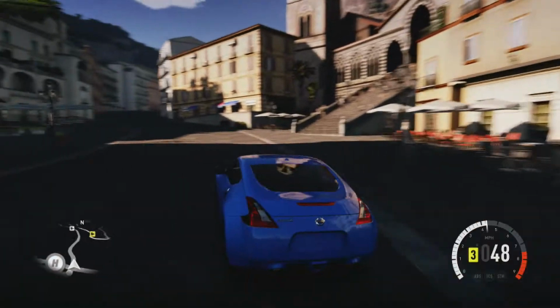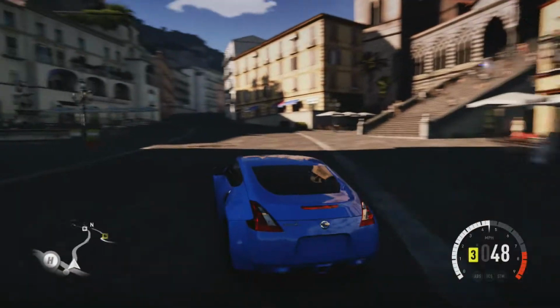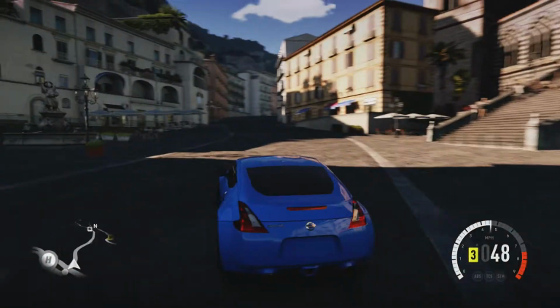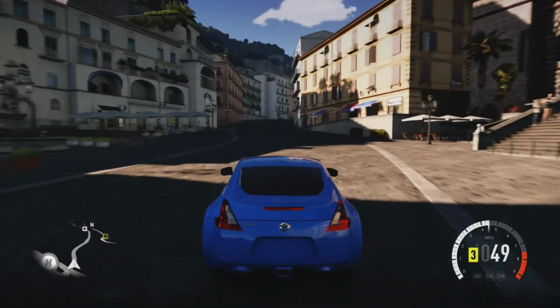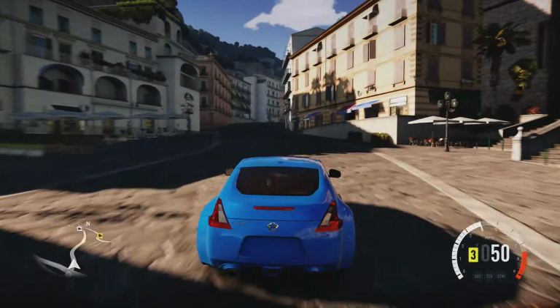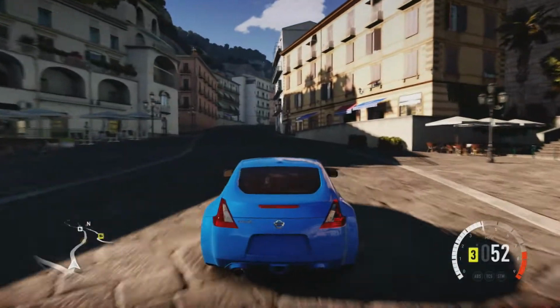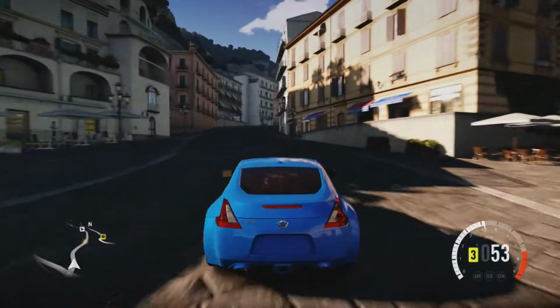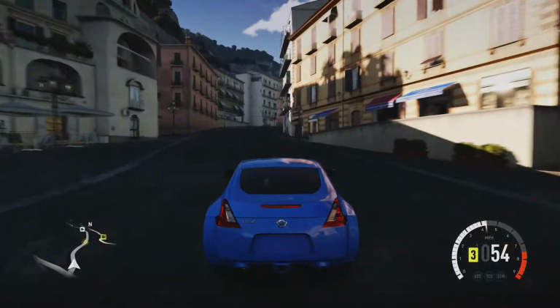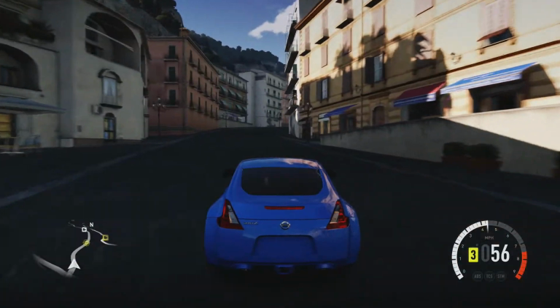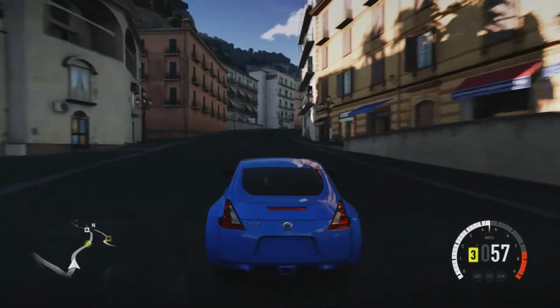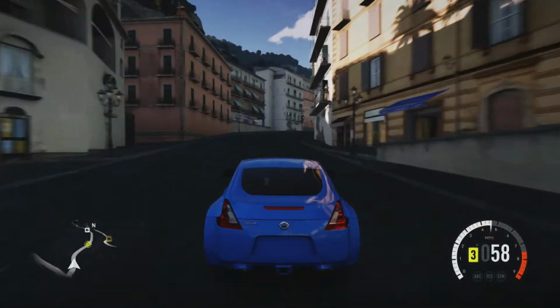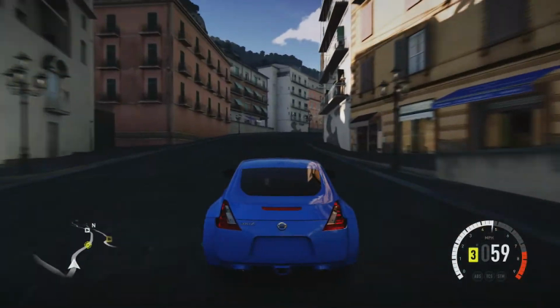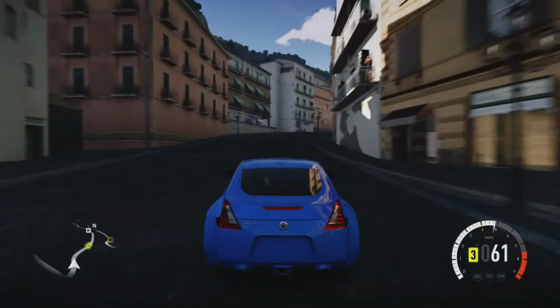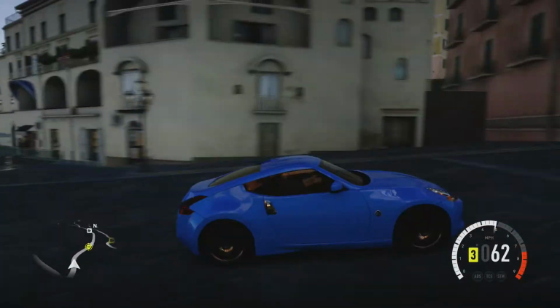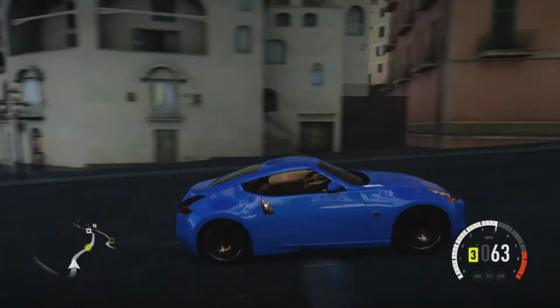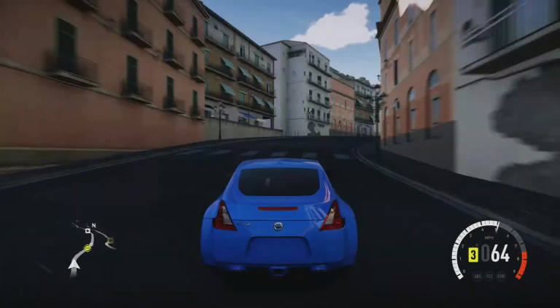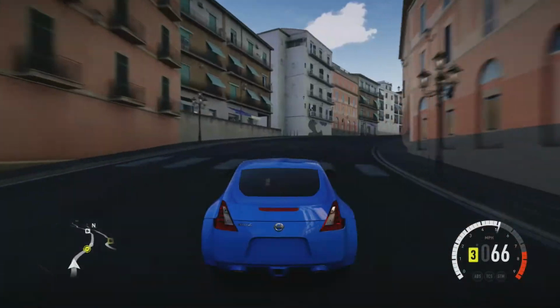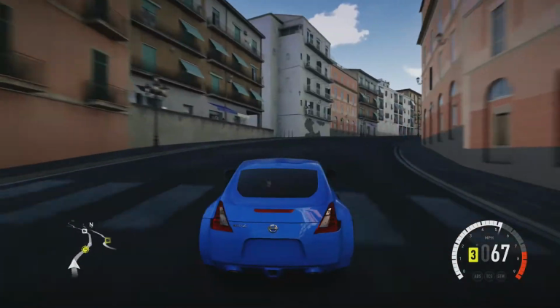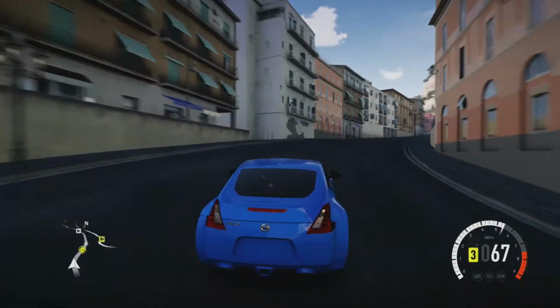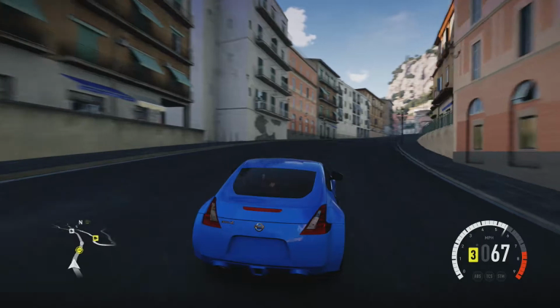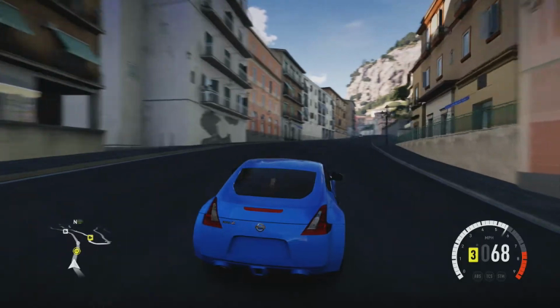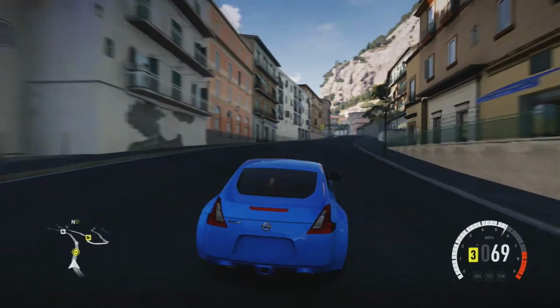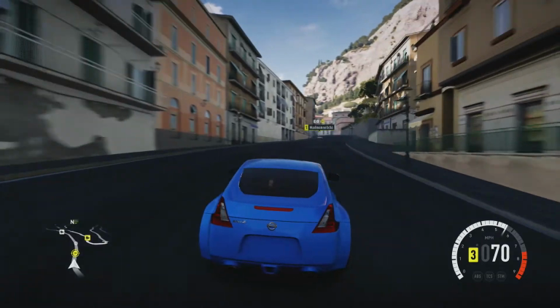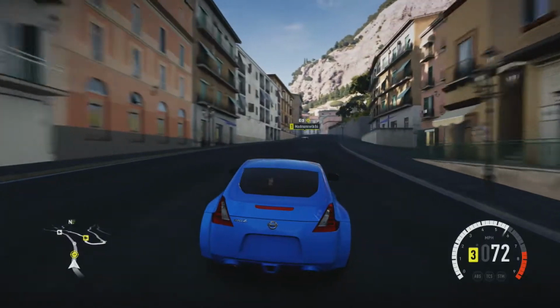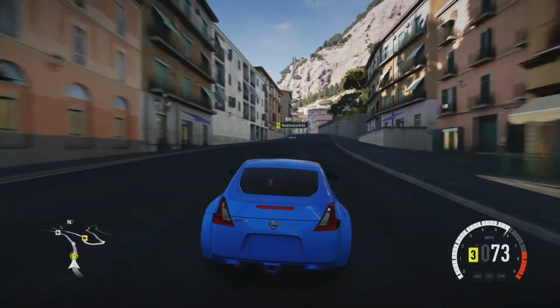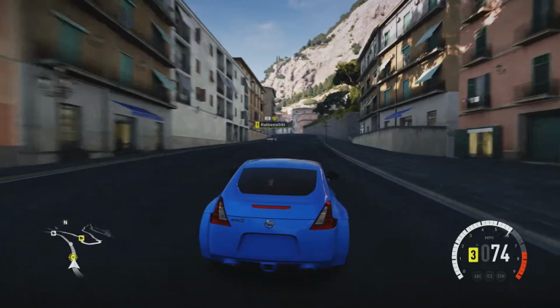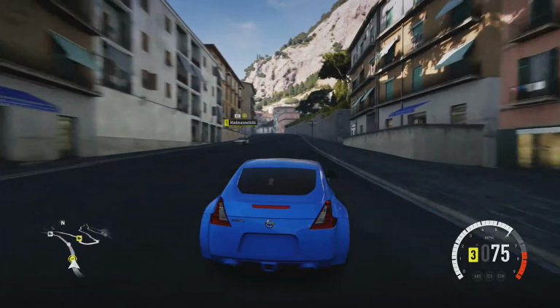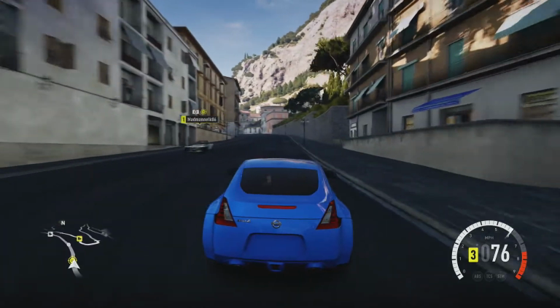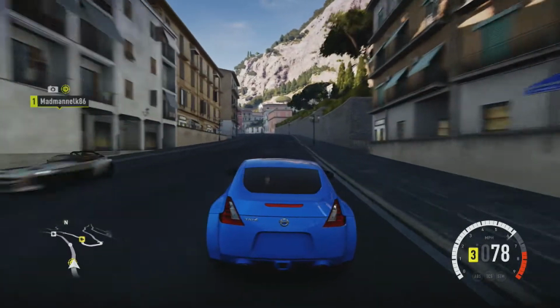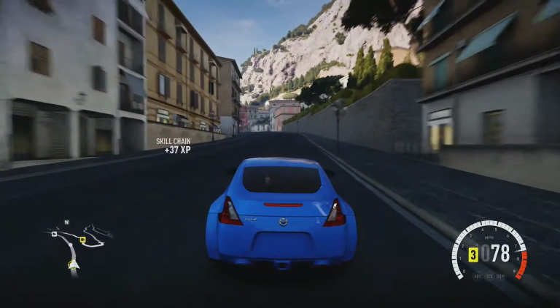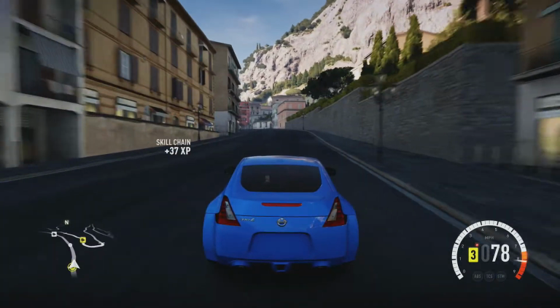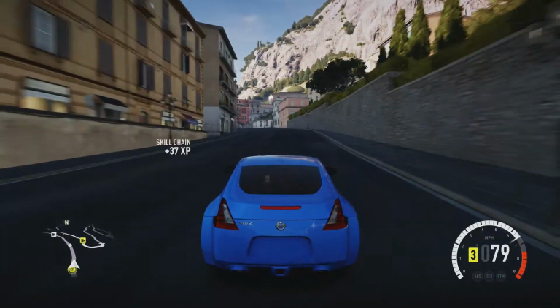One of Horizon's top drivers is in the area. I've marked their position on your GPS, if you'd like to challenge them to a head-to-head.